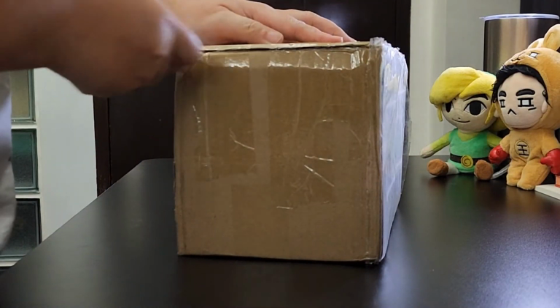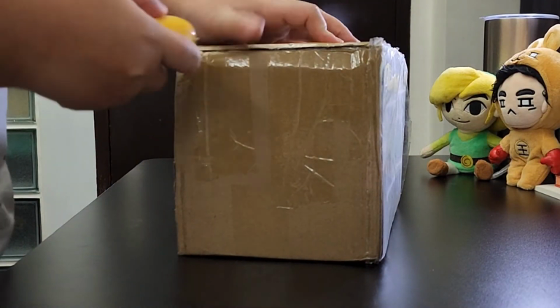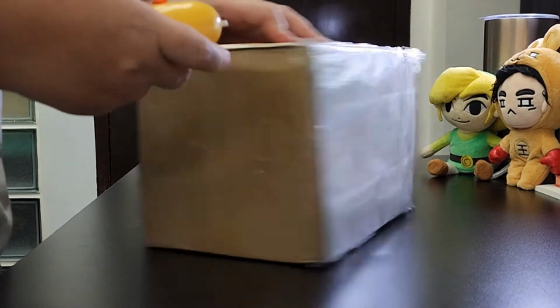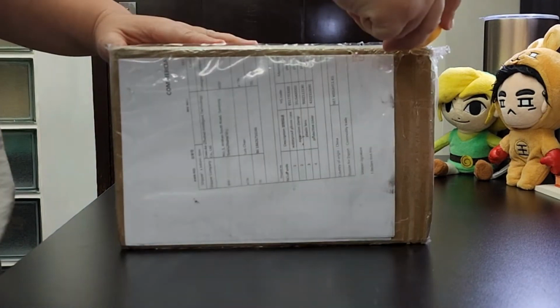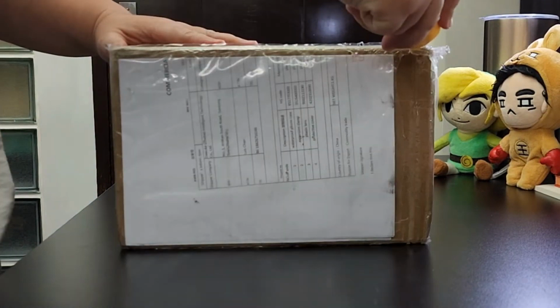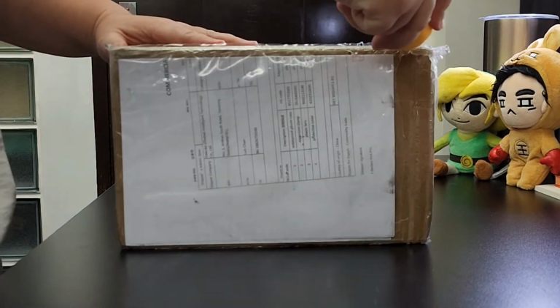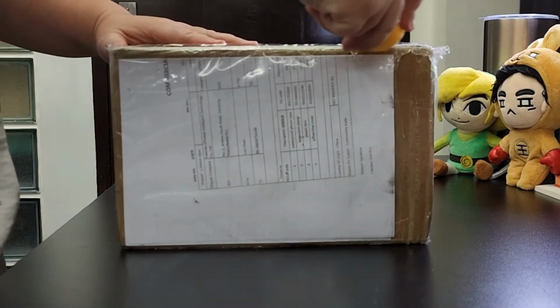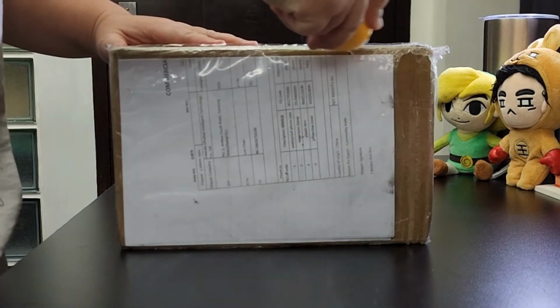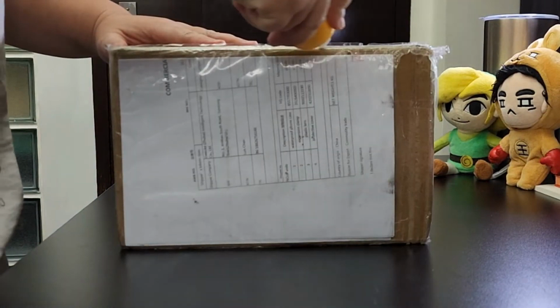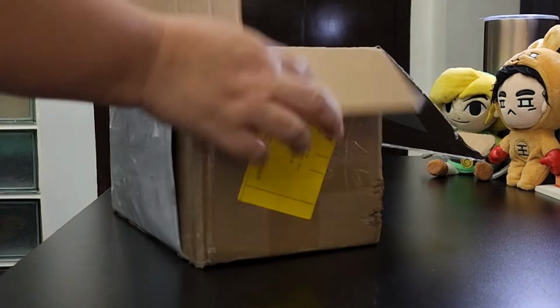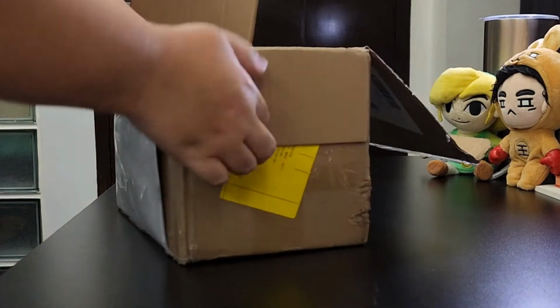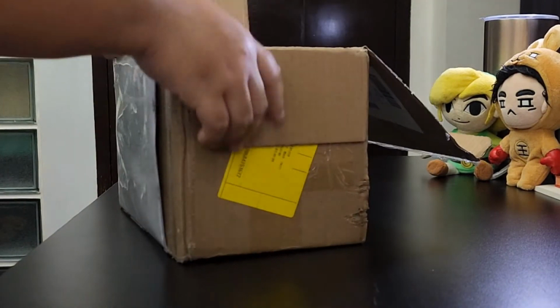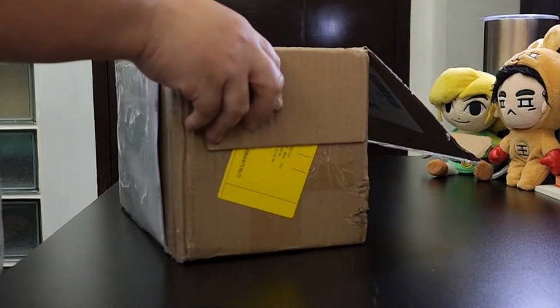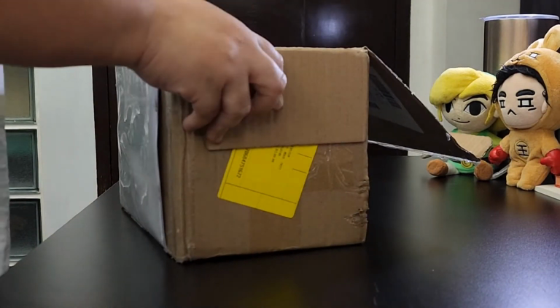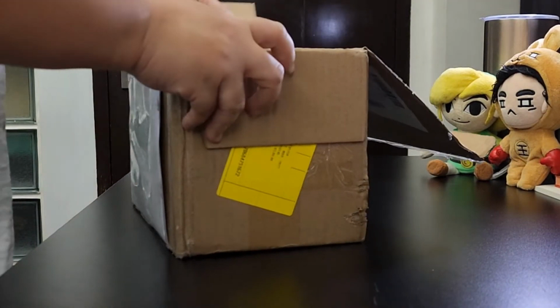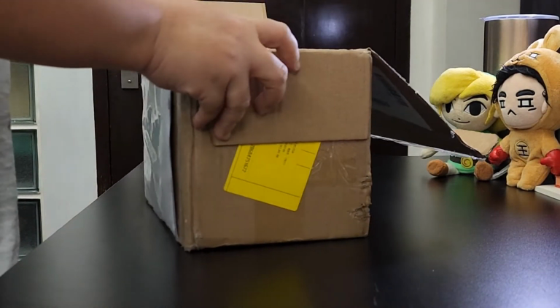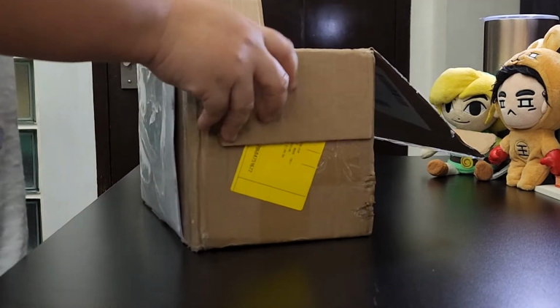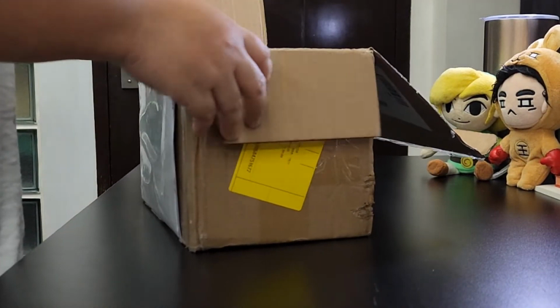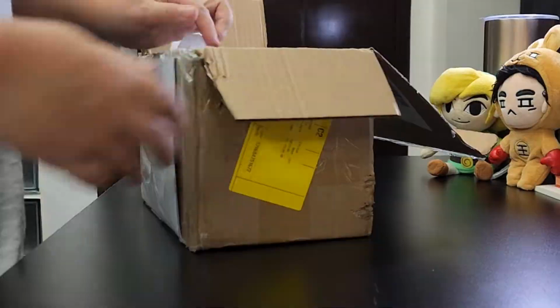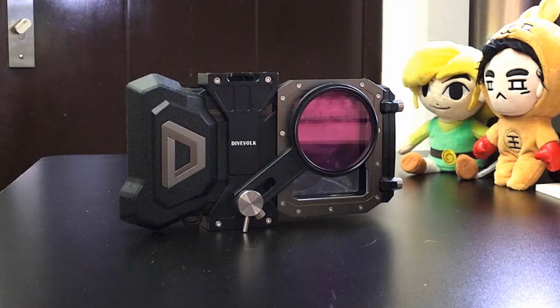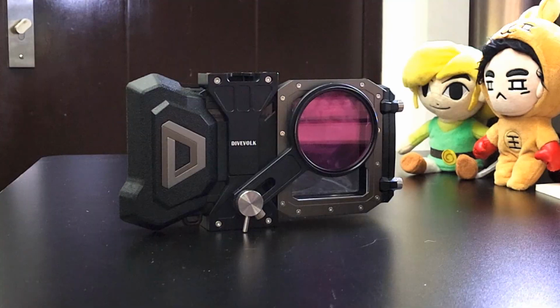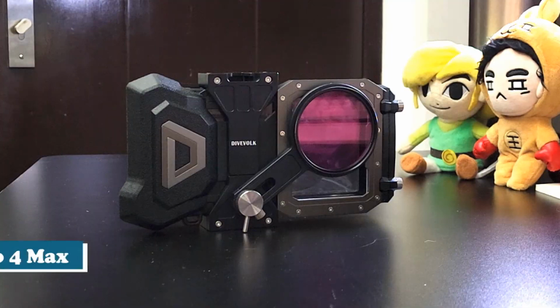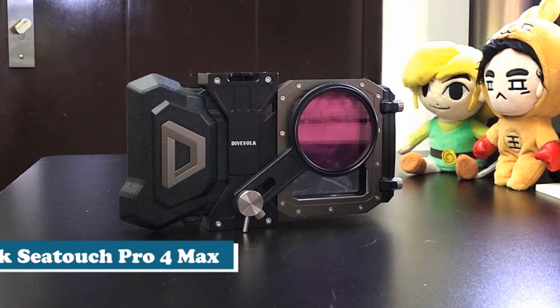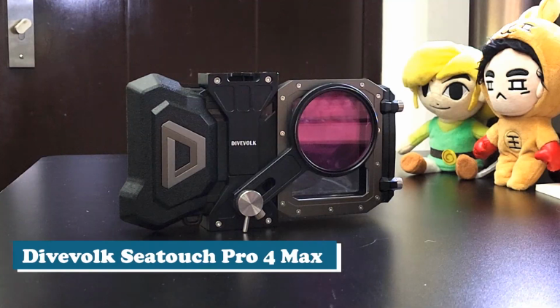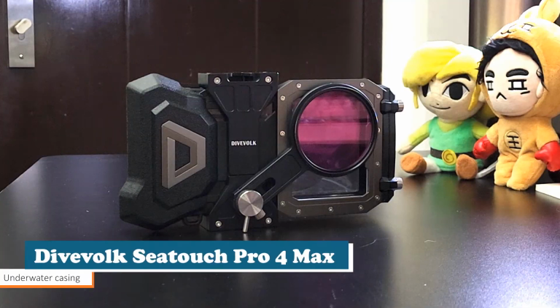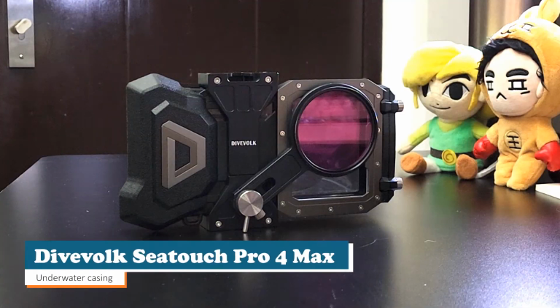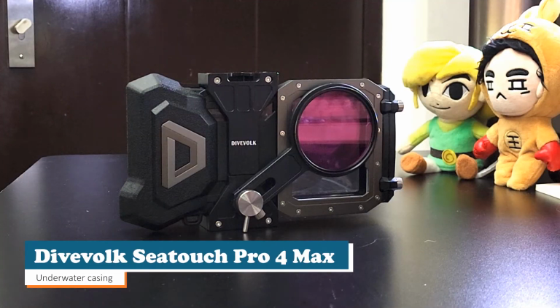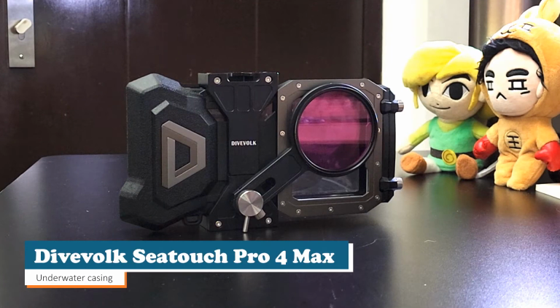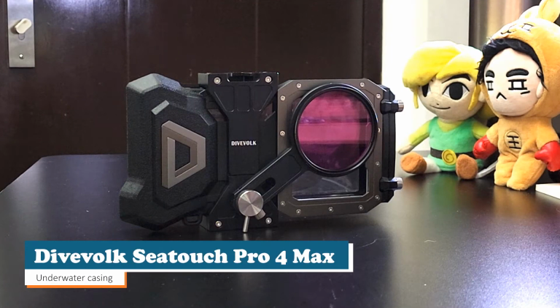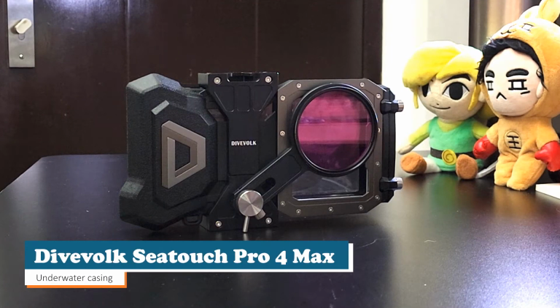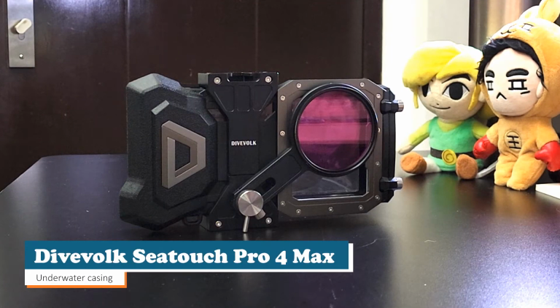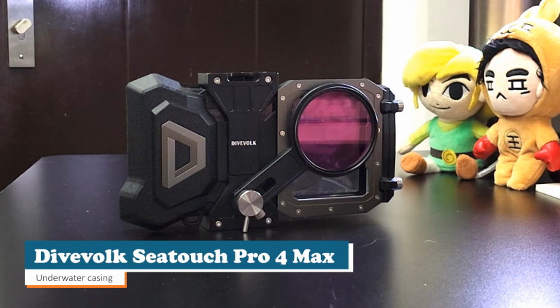Hi, welcome to my unboxing video of the new DIVOLT C-Touch 4 Max Underwater Casing.